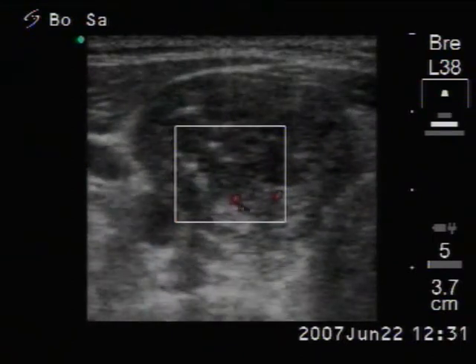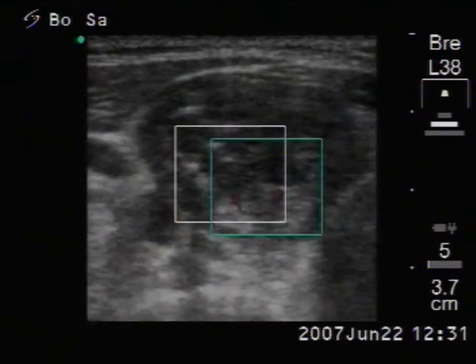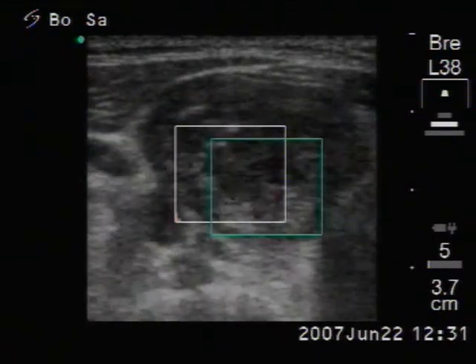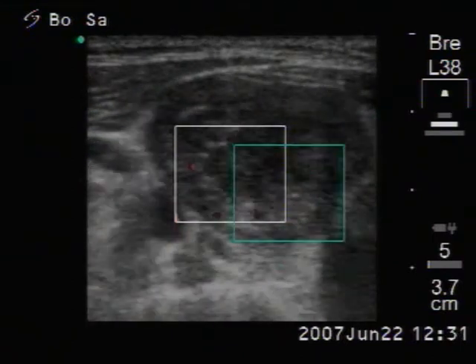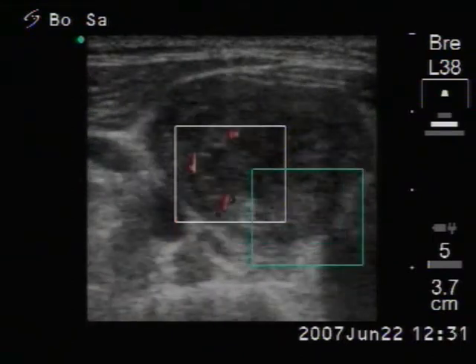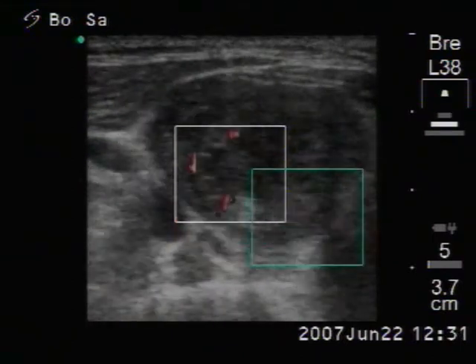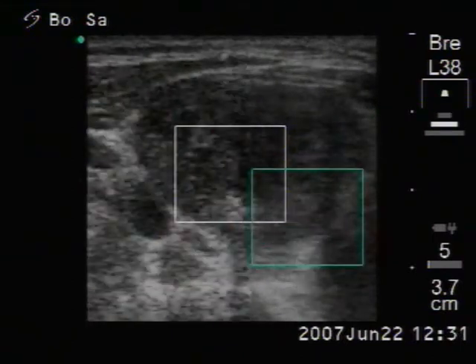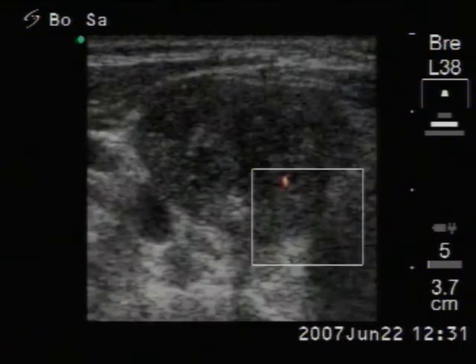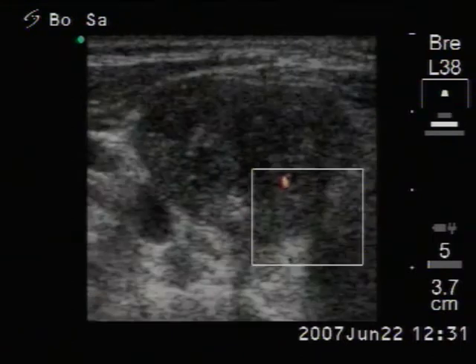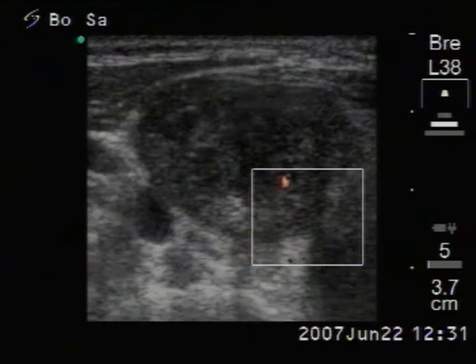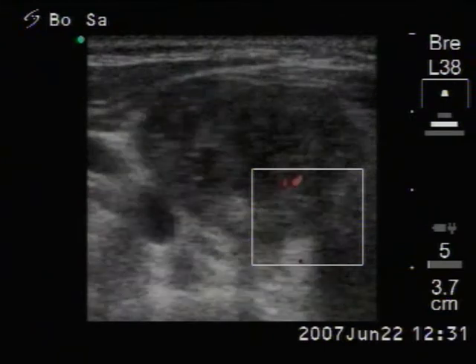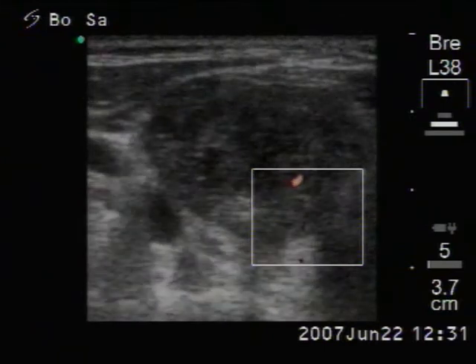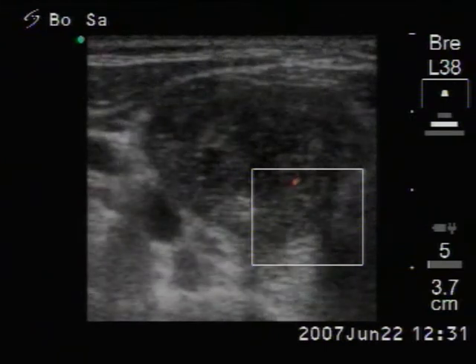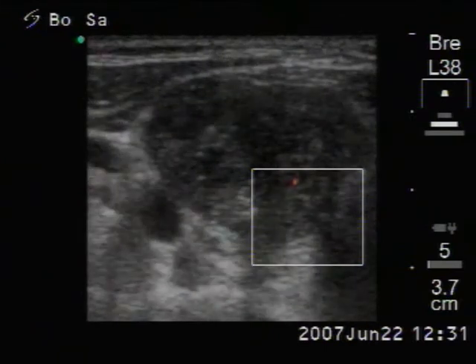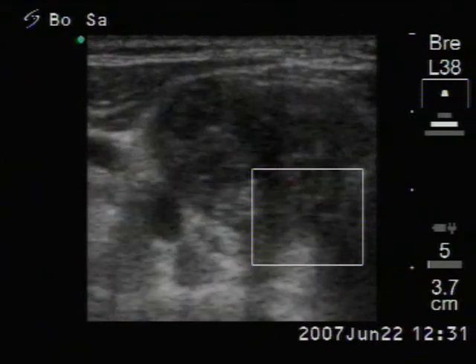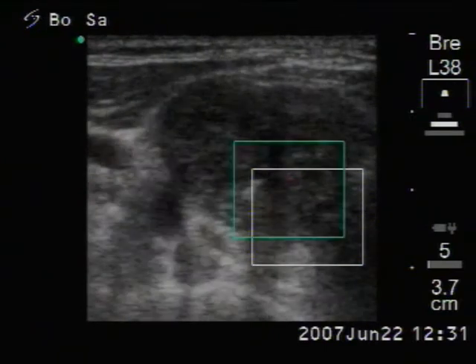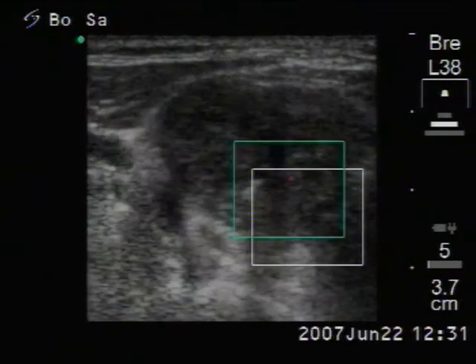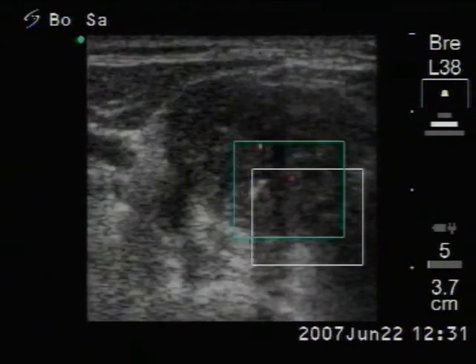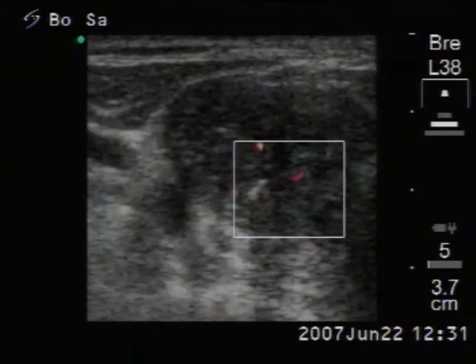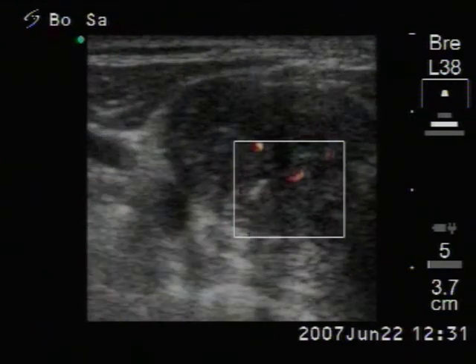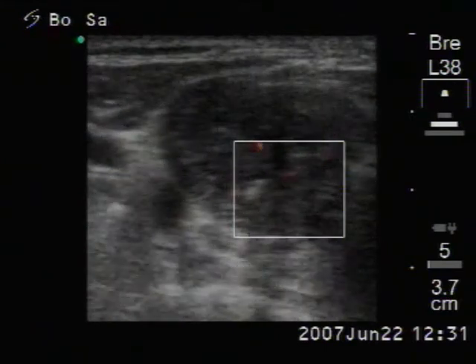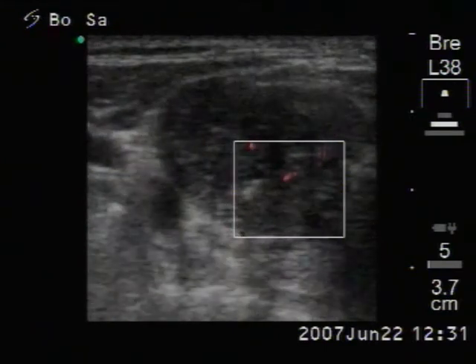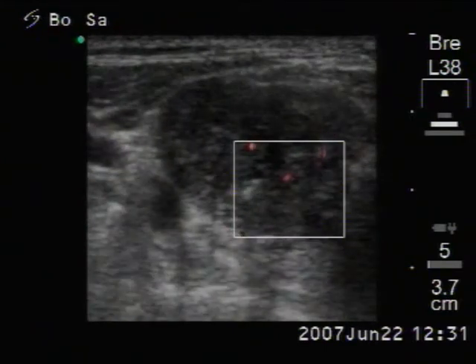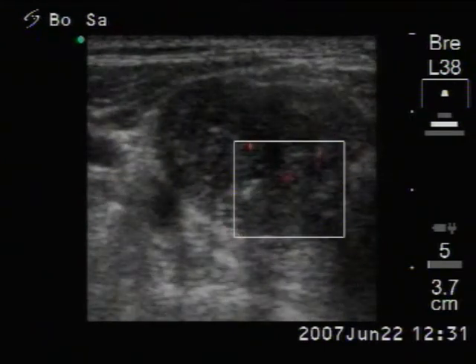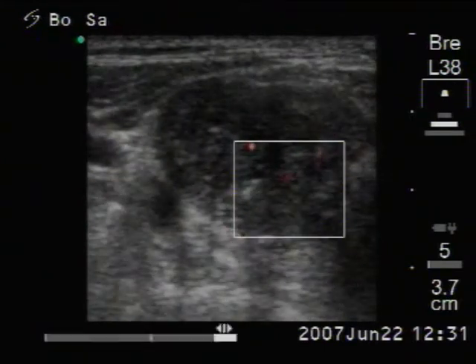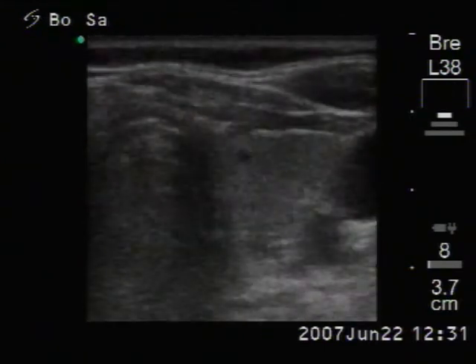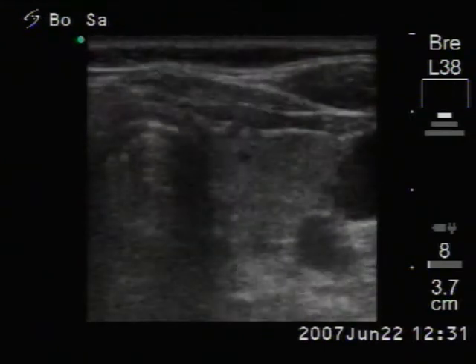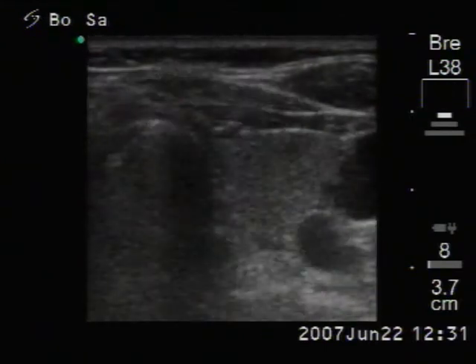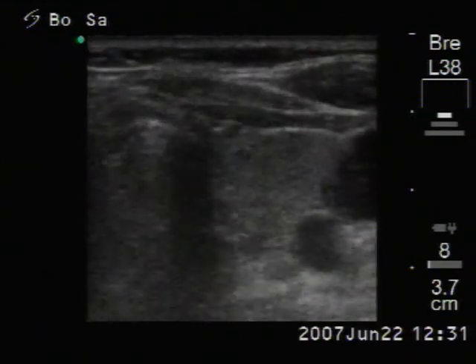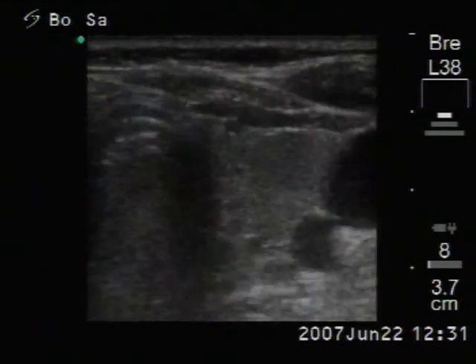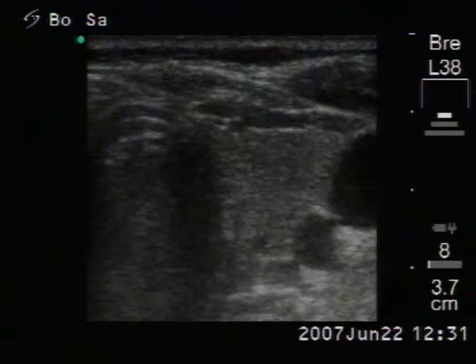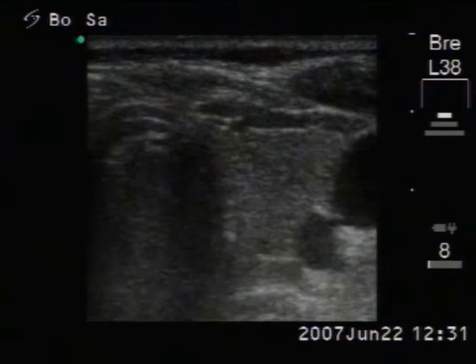The vascularization is a little bit increased. The left lobe is intact.